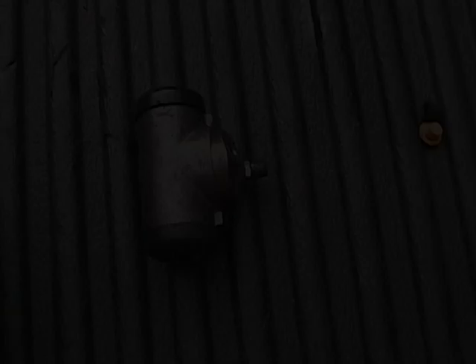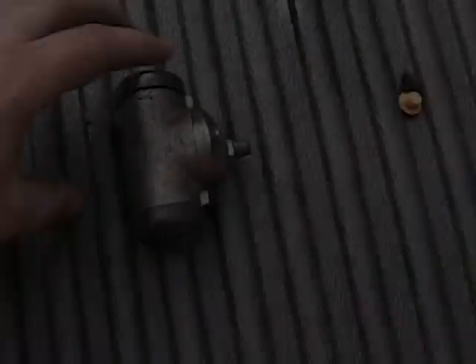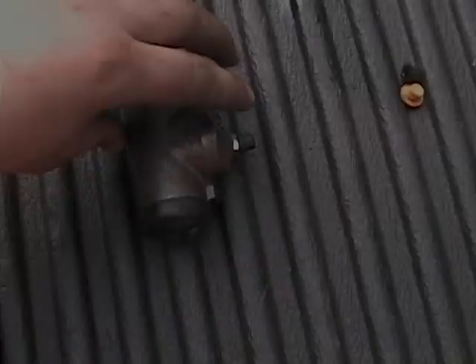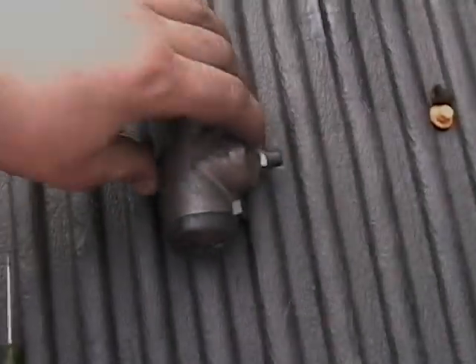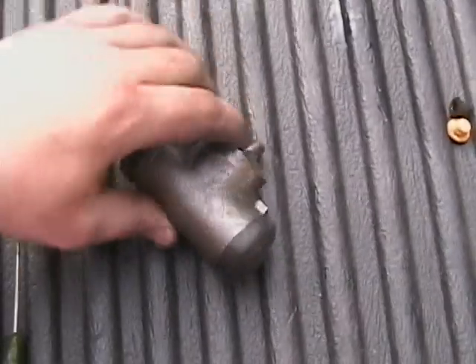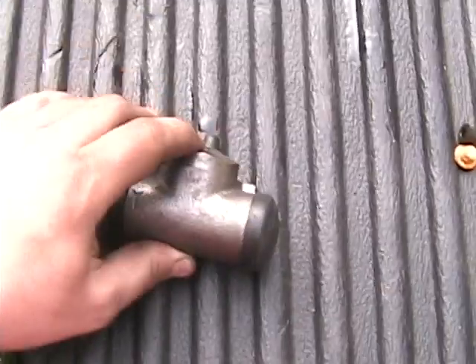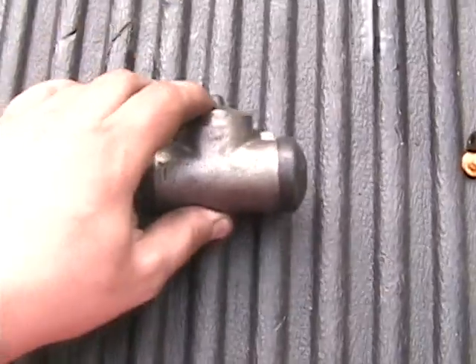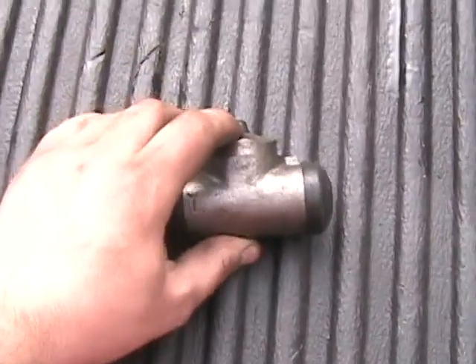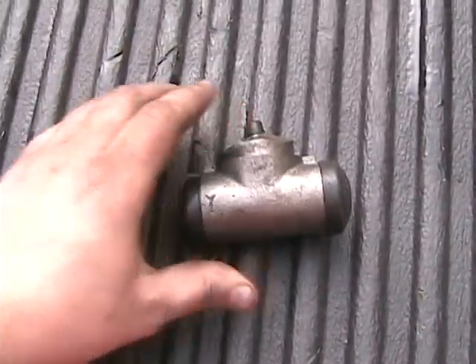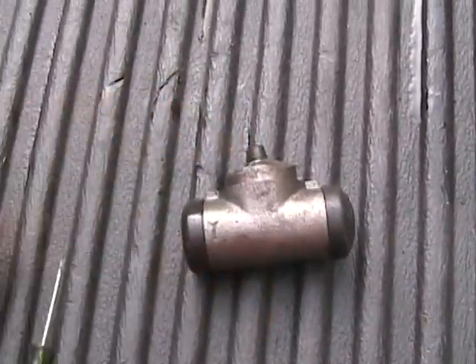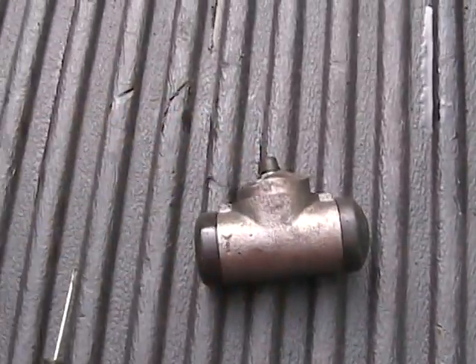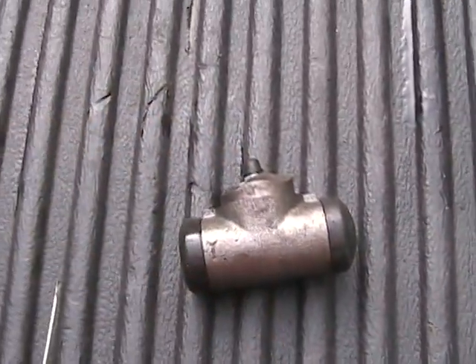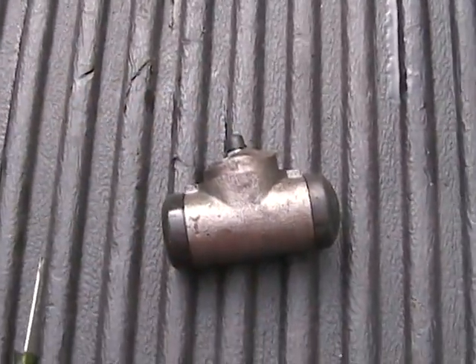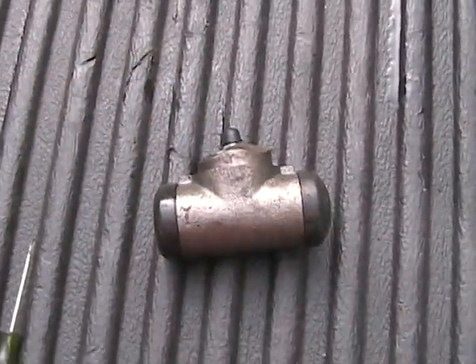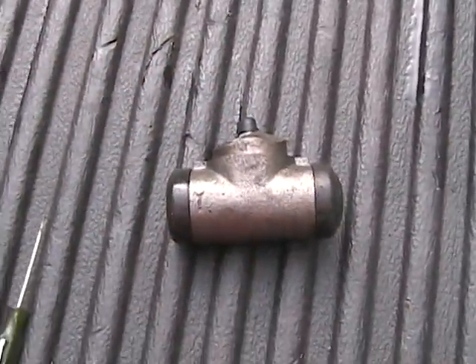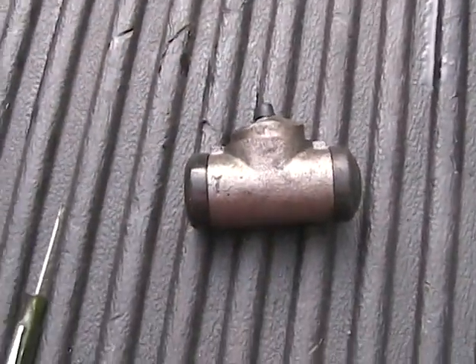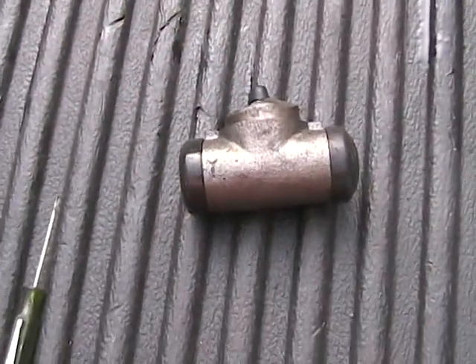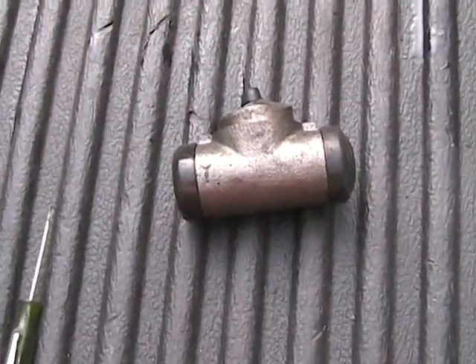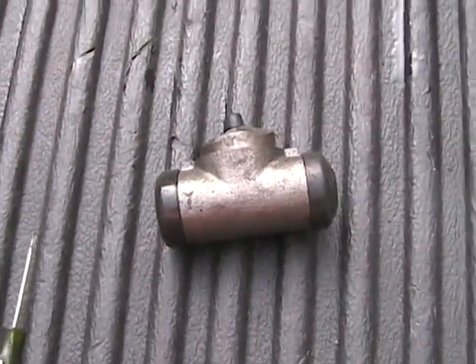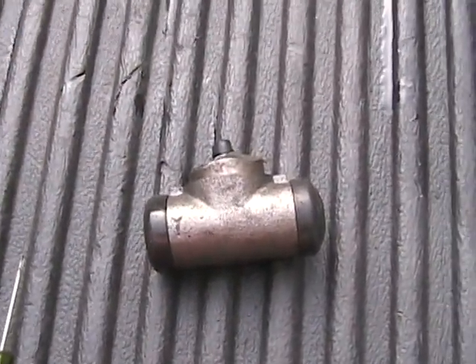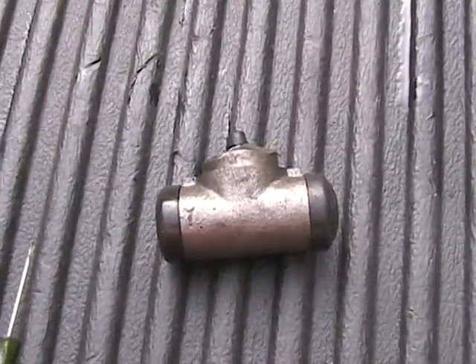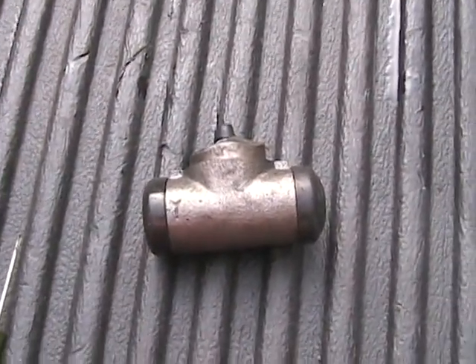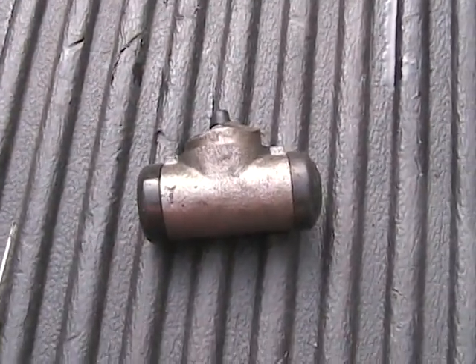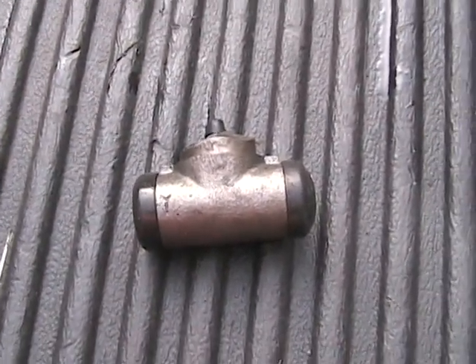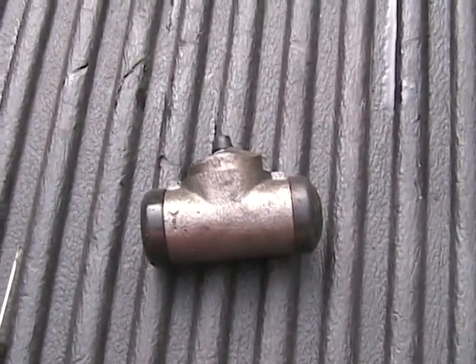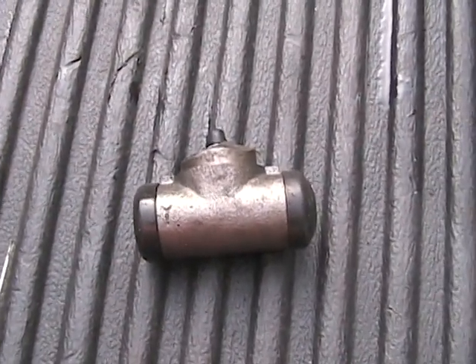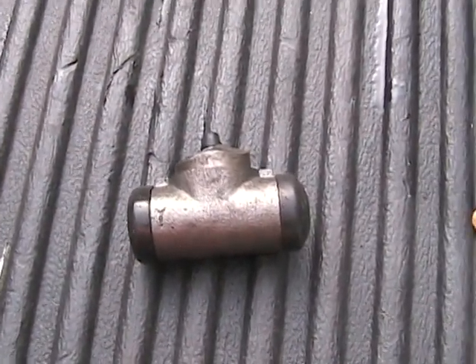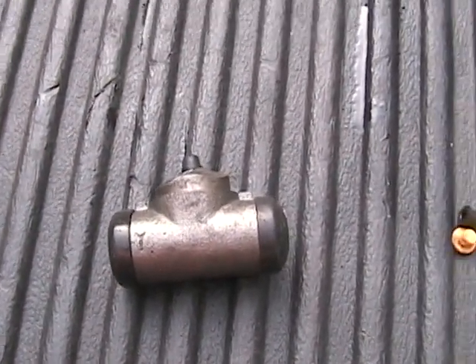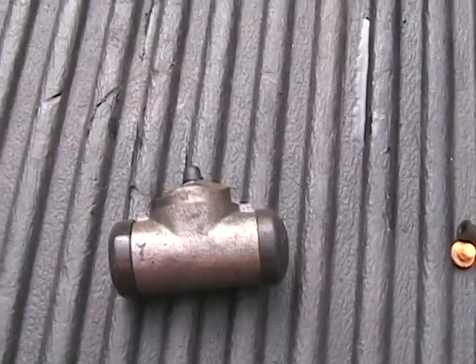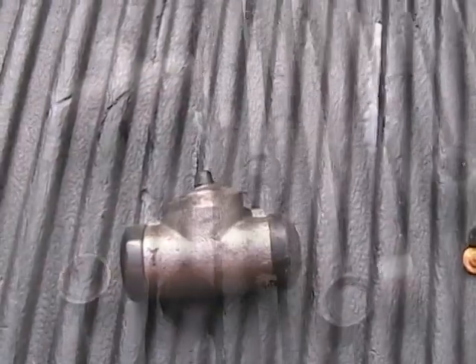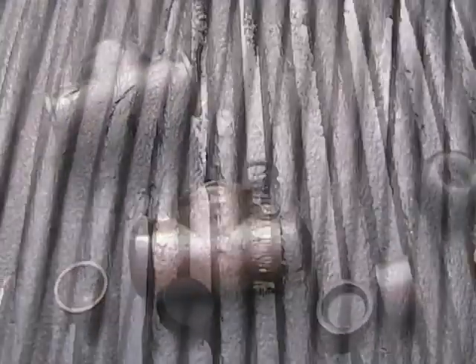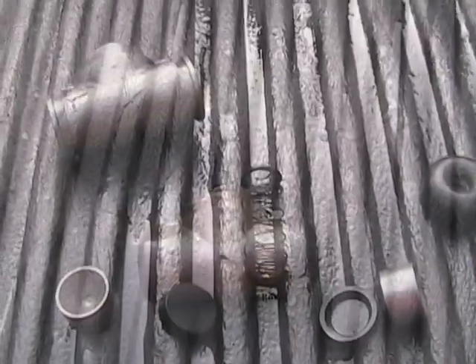All right, YouTube, I'm going to show you what's inside of a wheel cylinder. This is continuing my series on wheel cylinders.